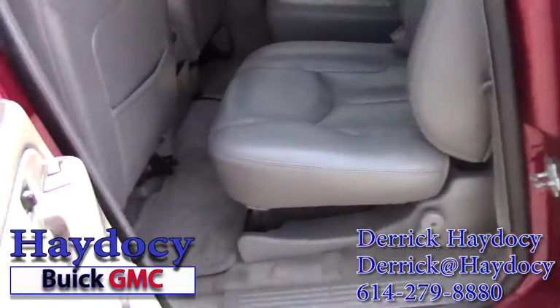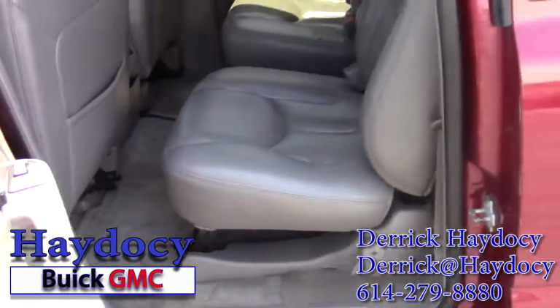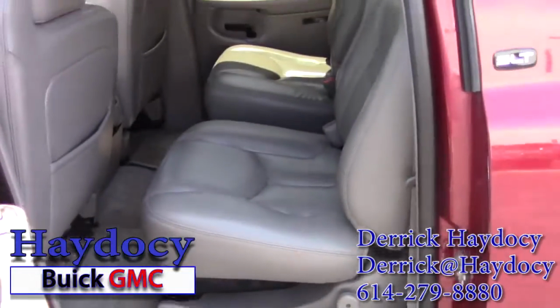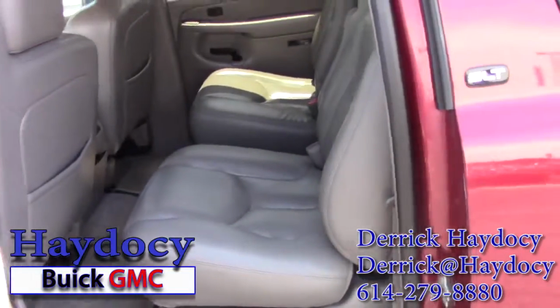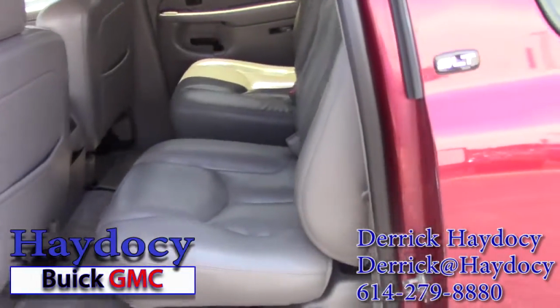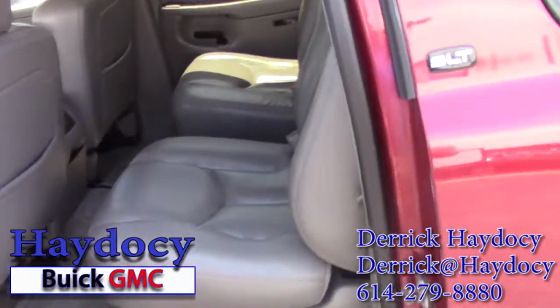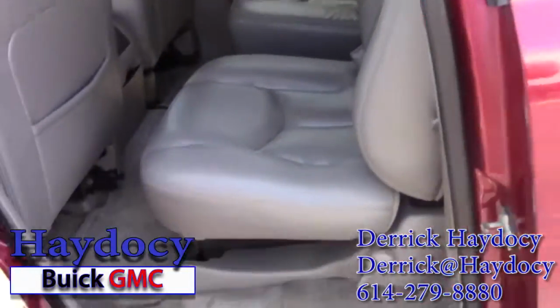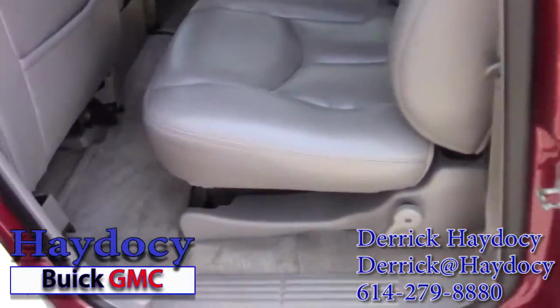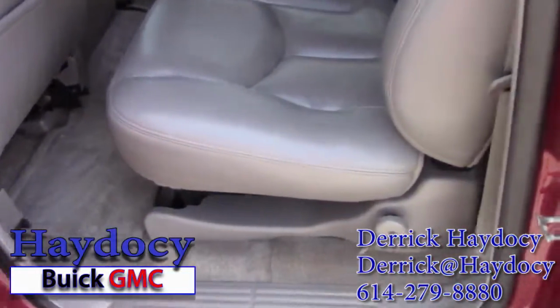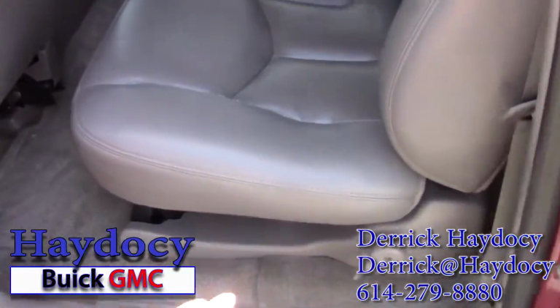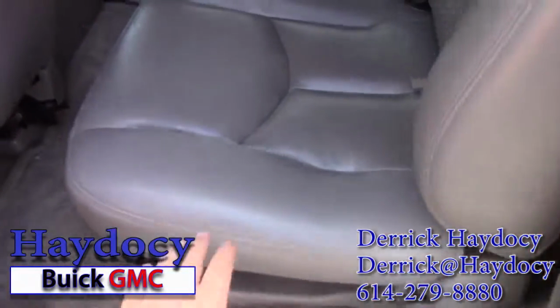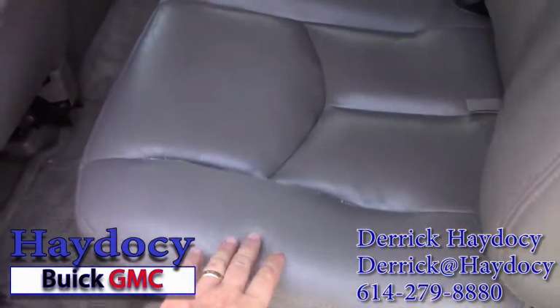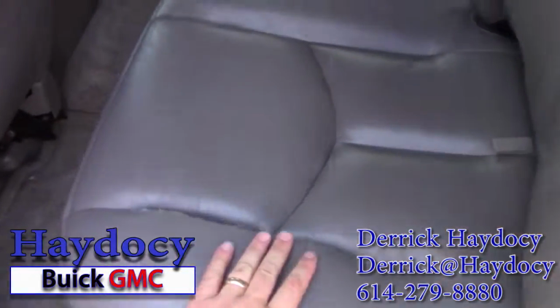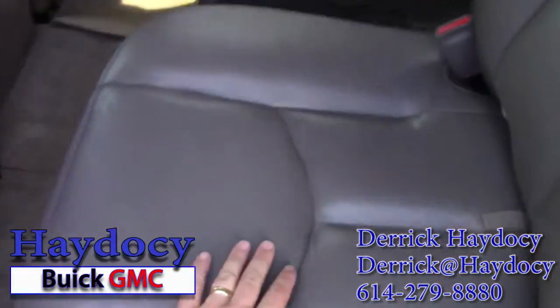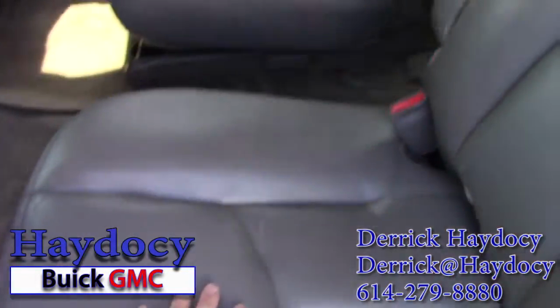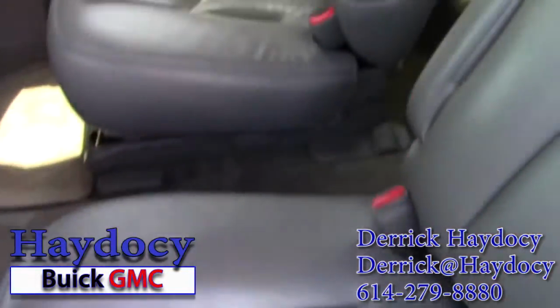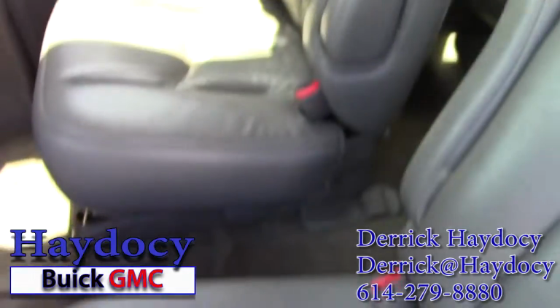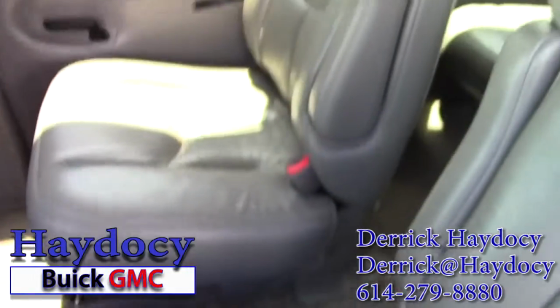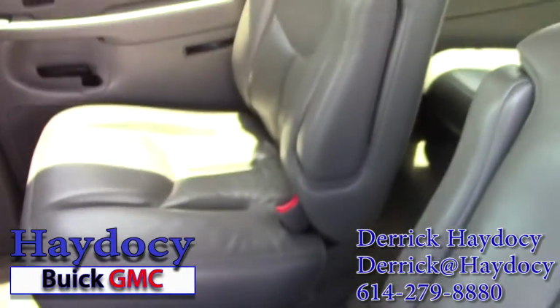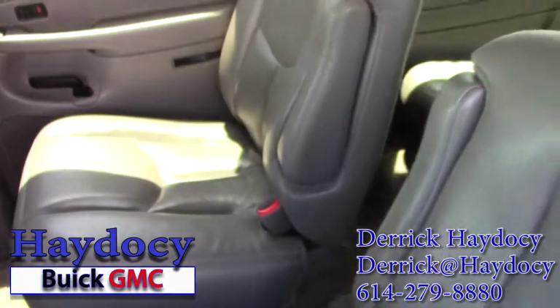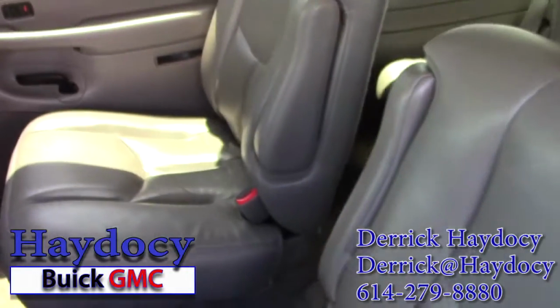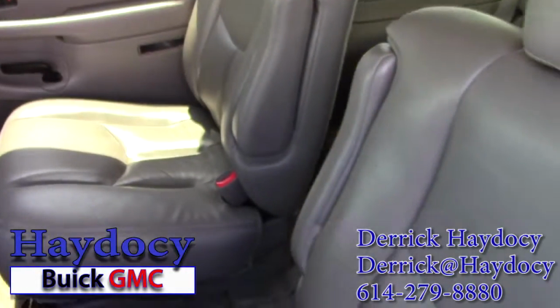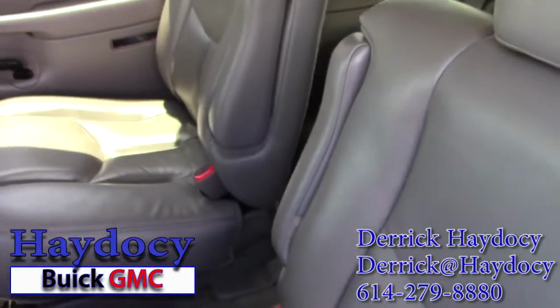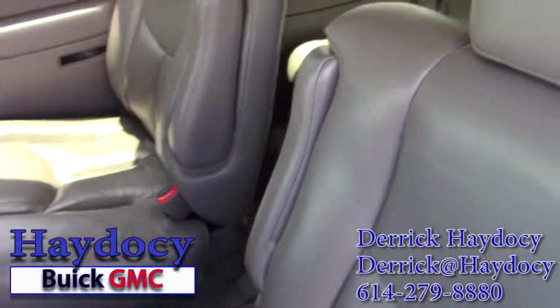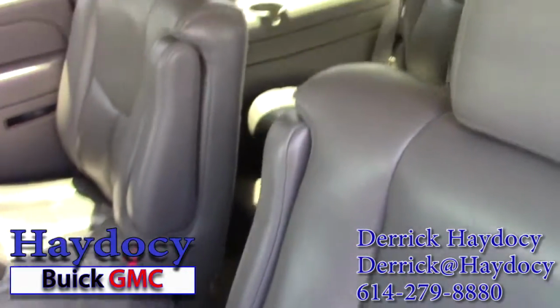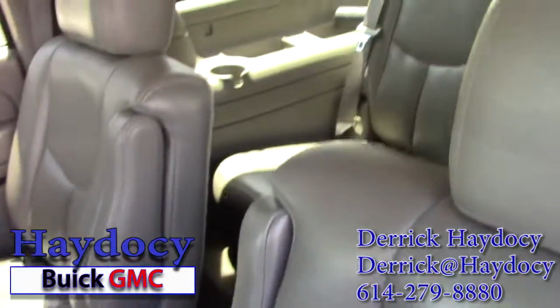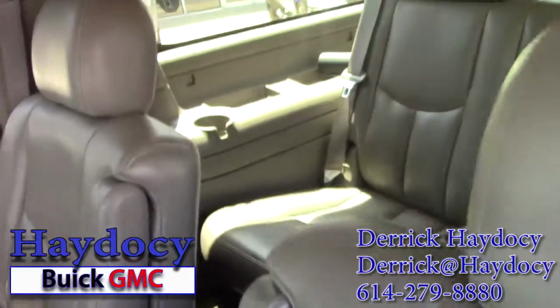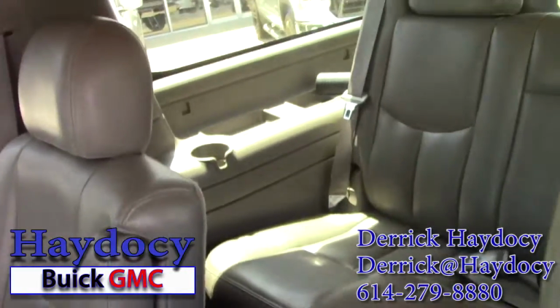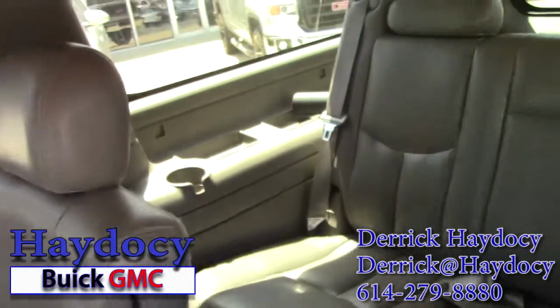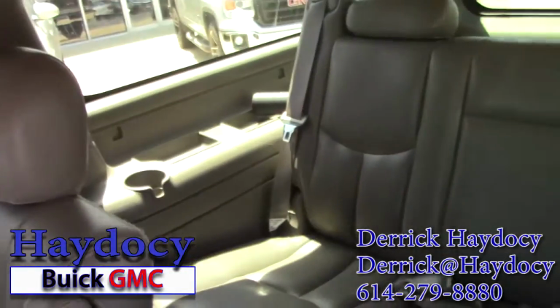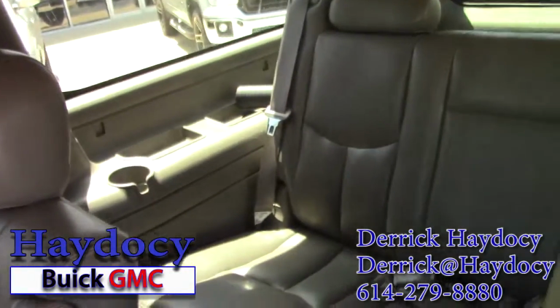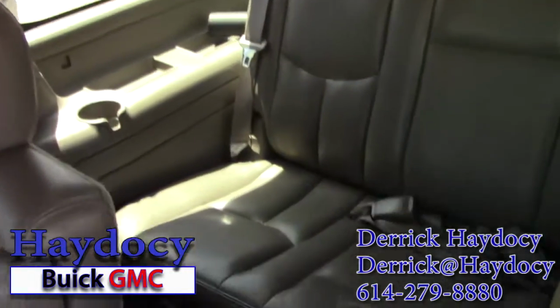This particular model has the captain seats in the middle rather than the bench seat, which is nice. Of course, it also has the third row.